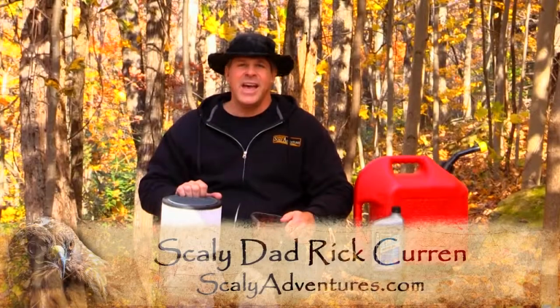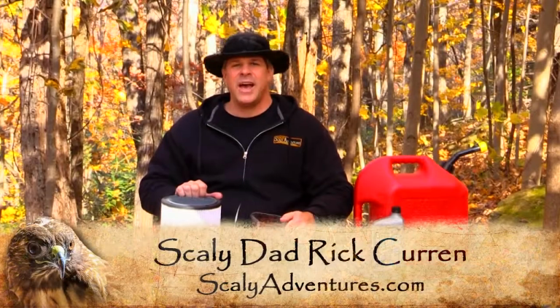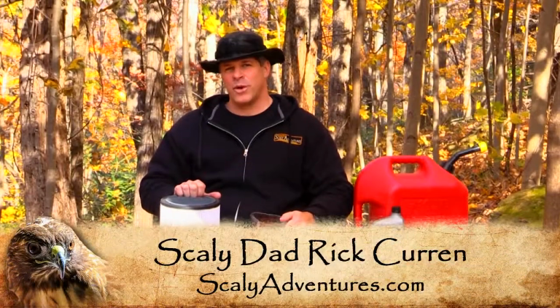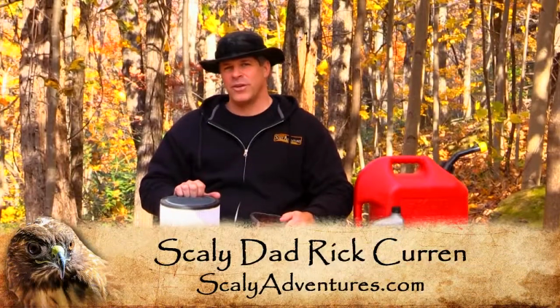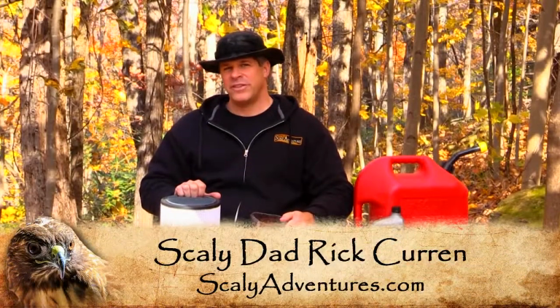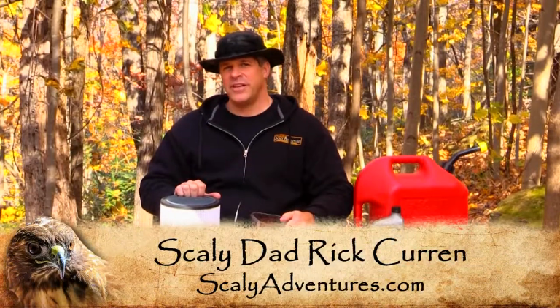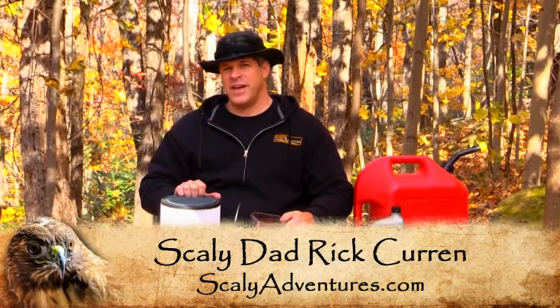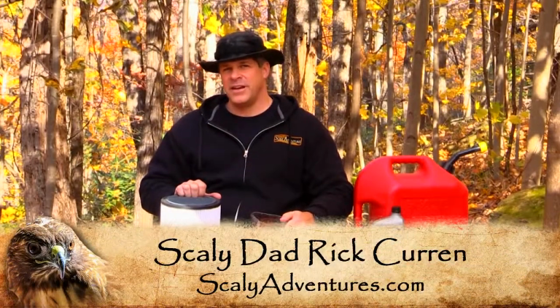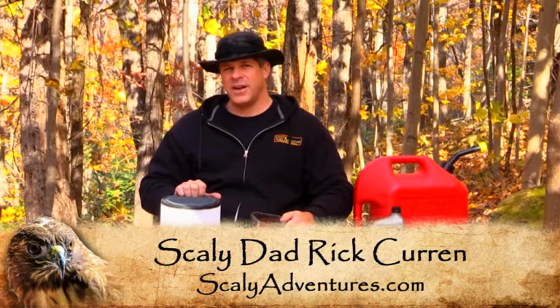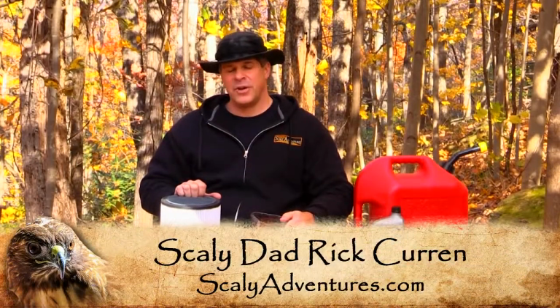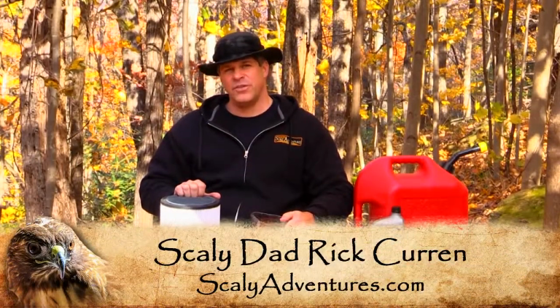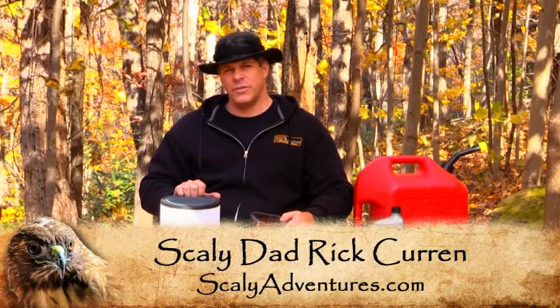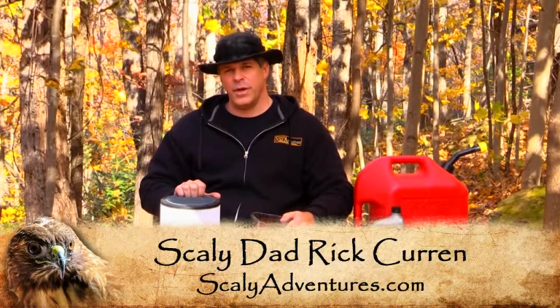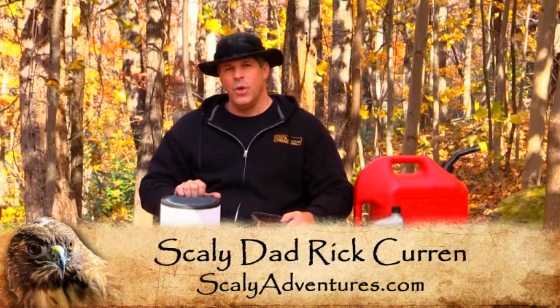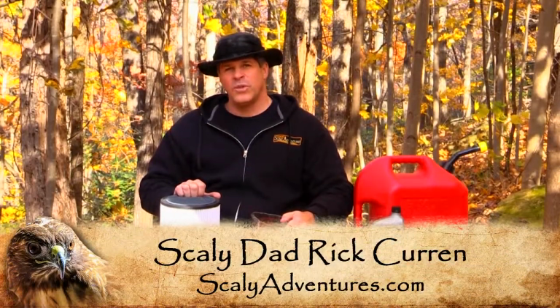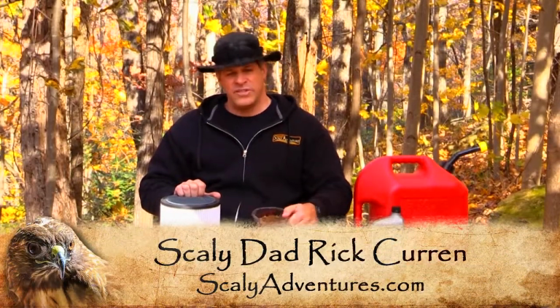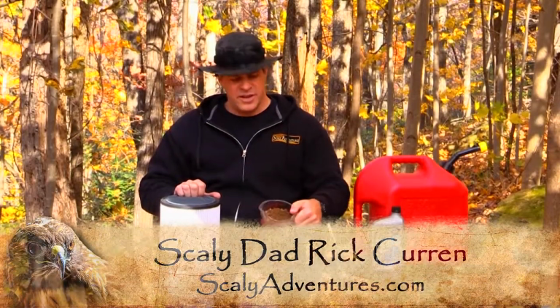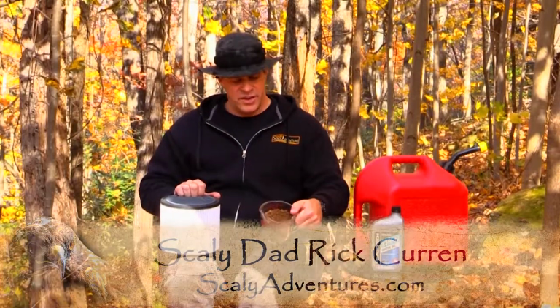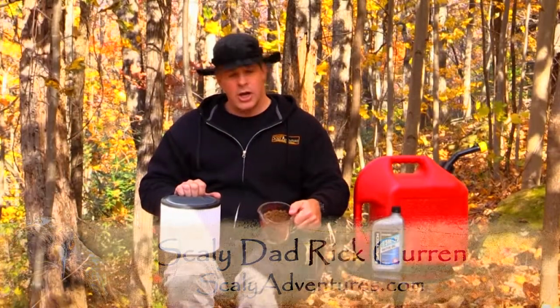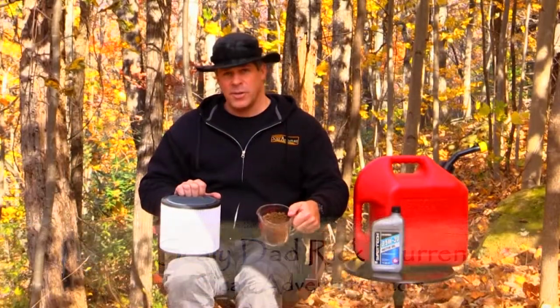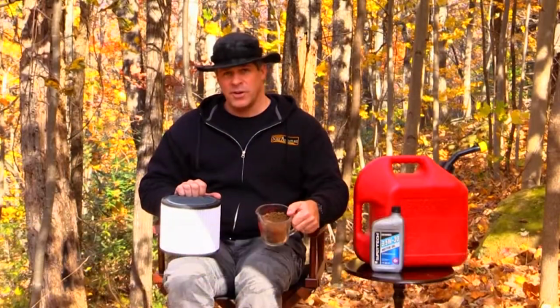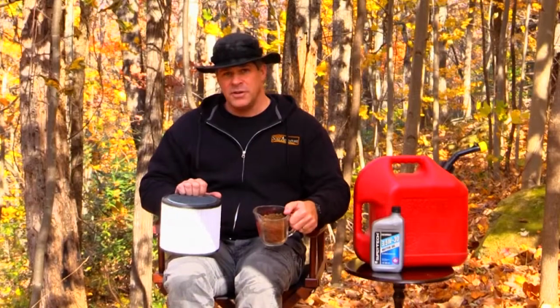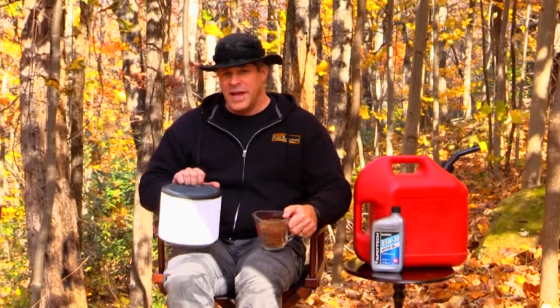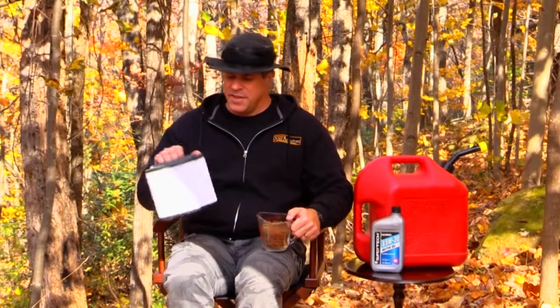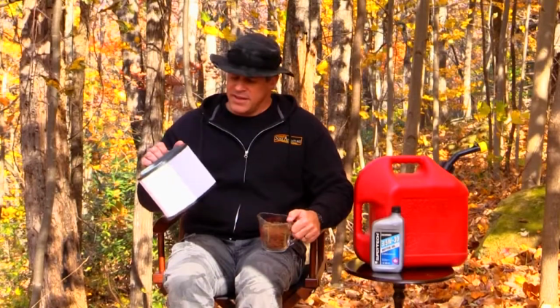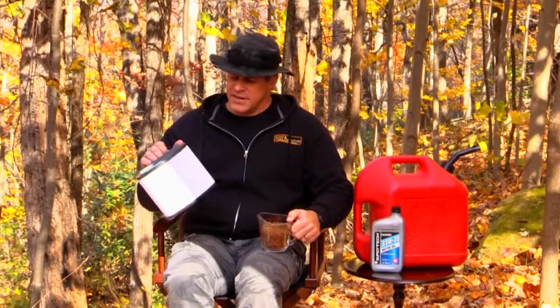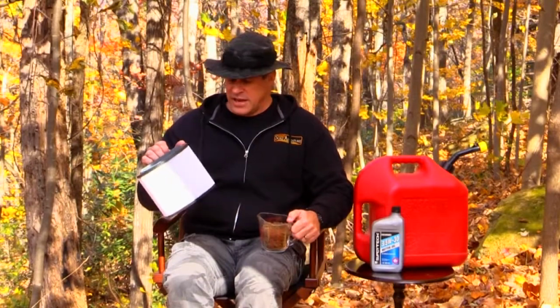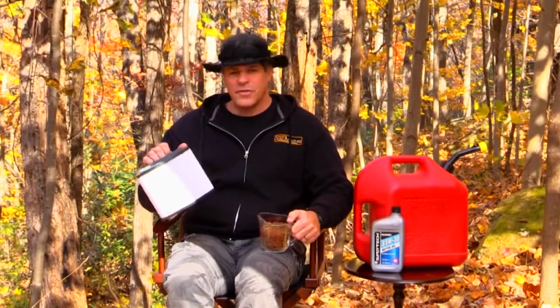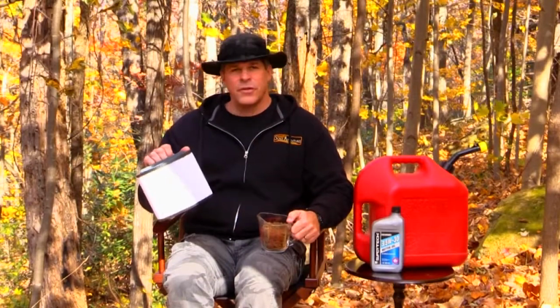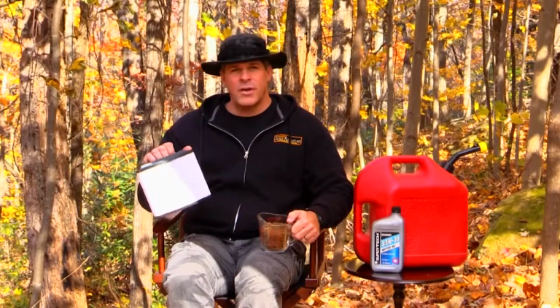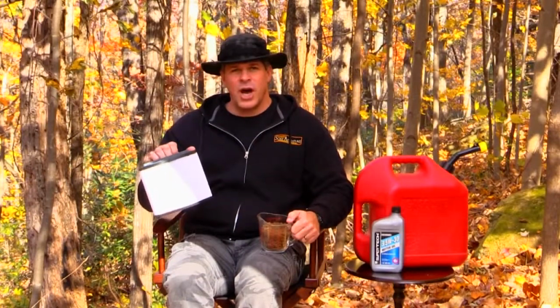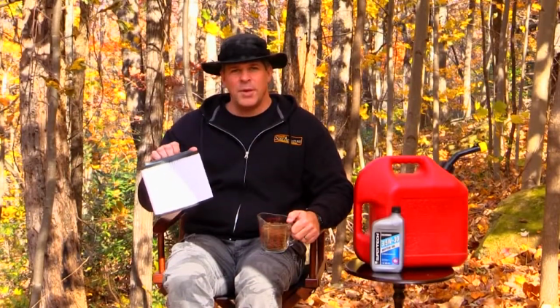Hey guys, Rick here on the Scaly Dad, and I got a question for you. What does this — a cup of dirt — and this — an air filter — have in common?